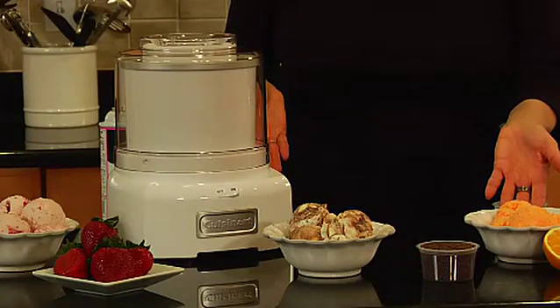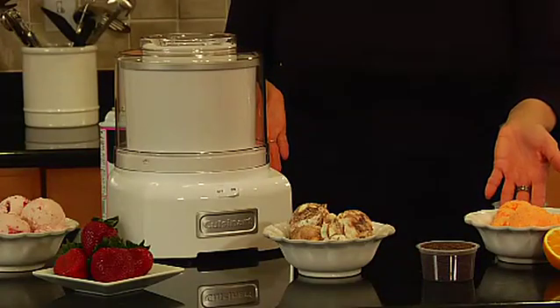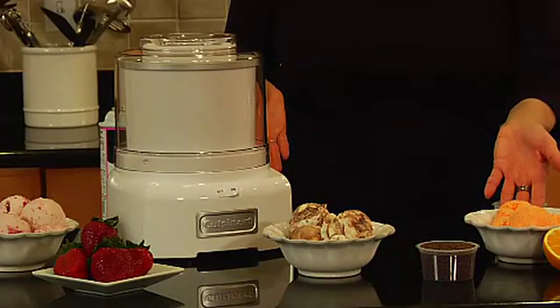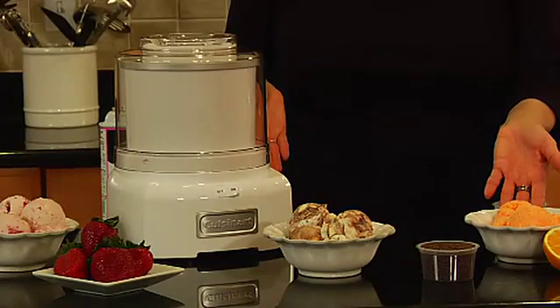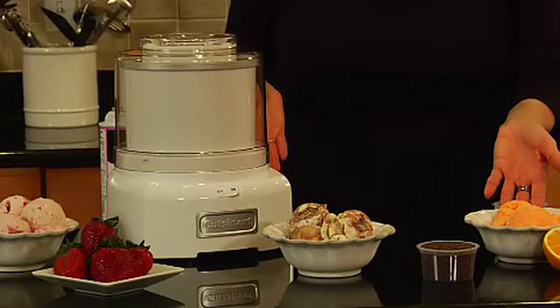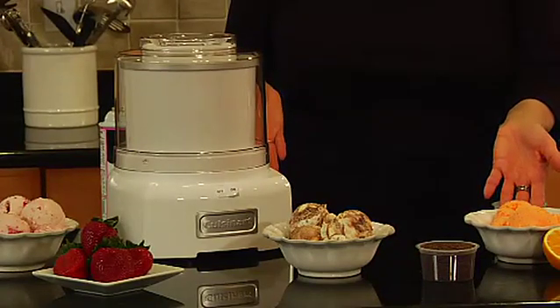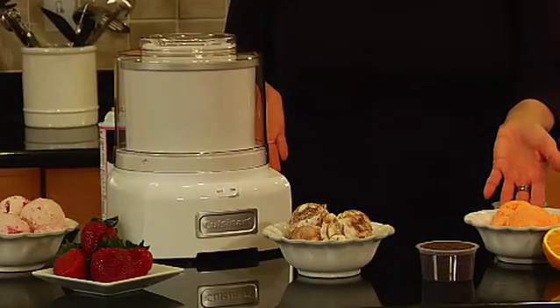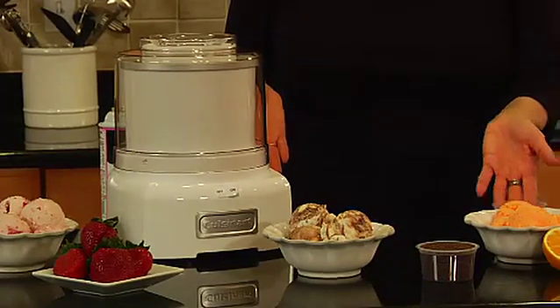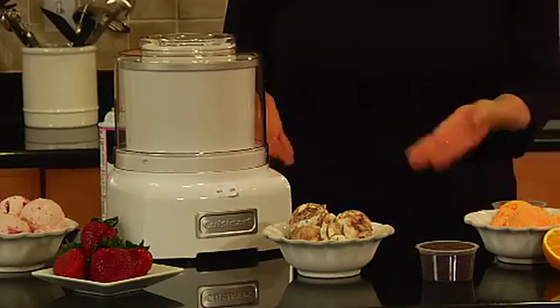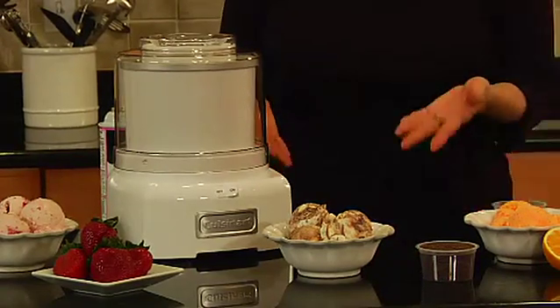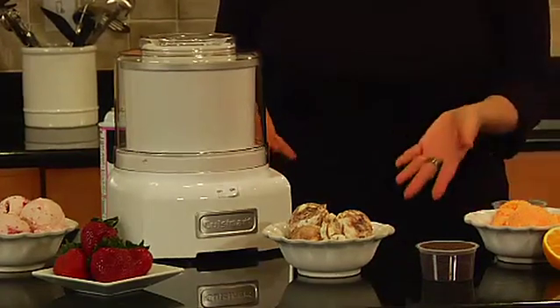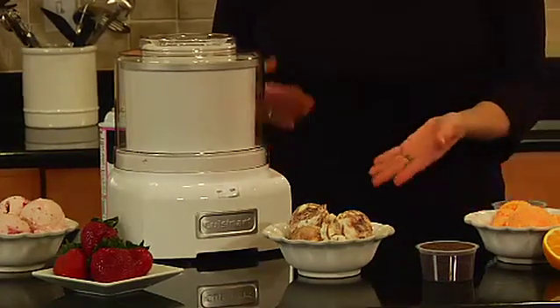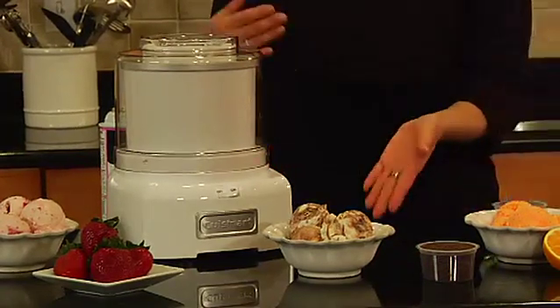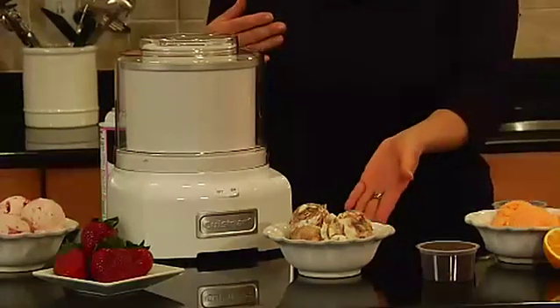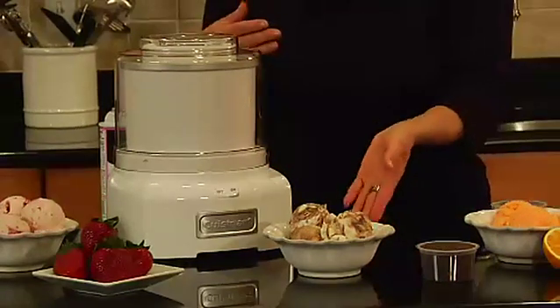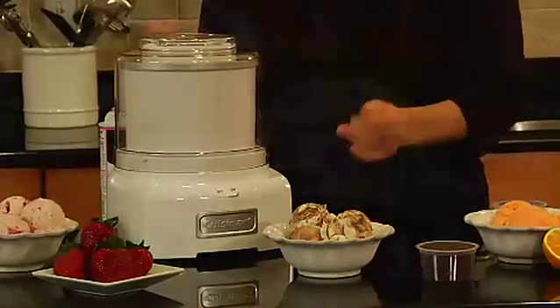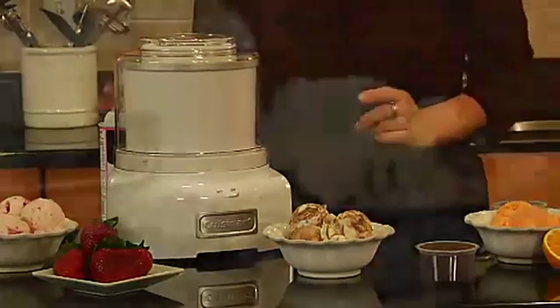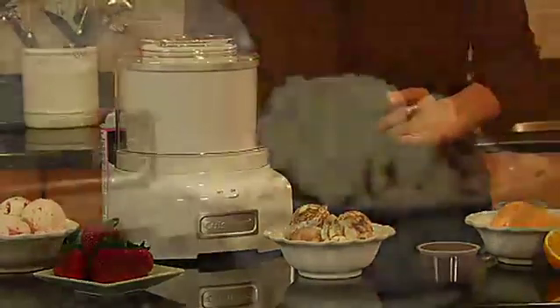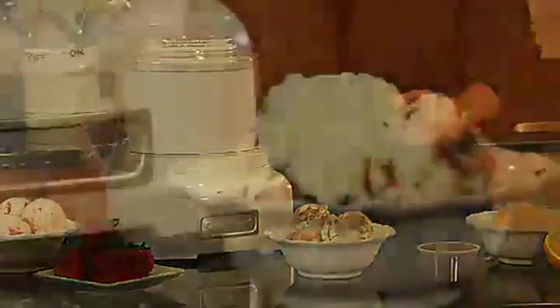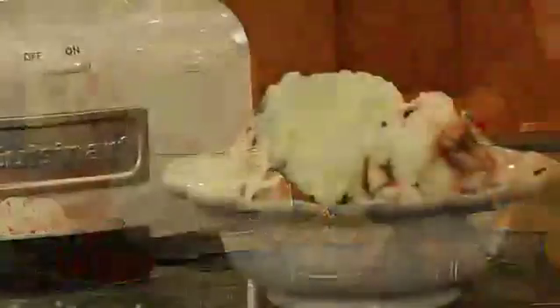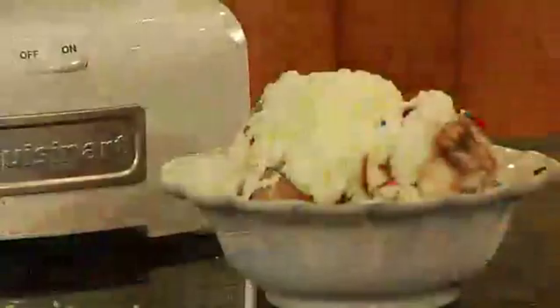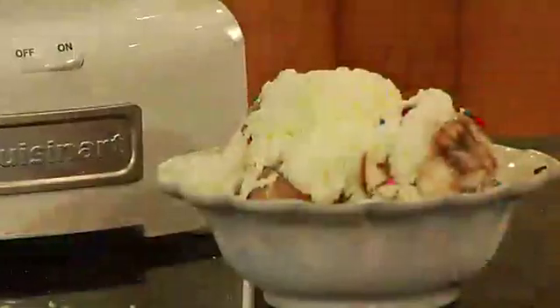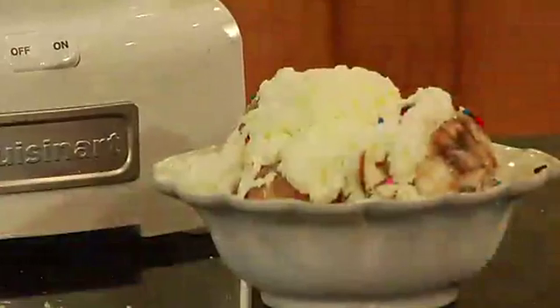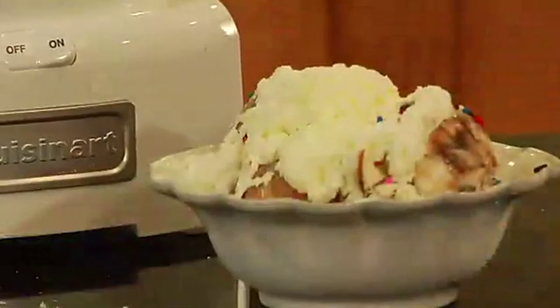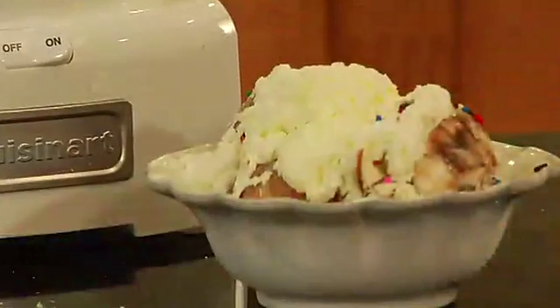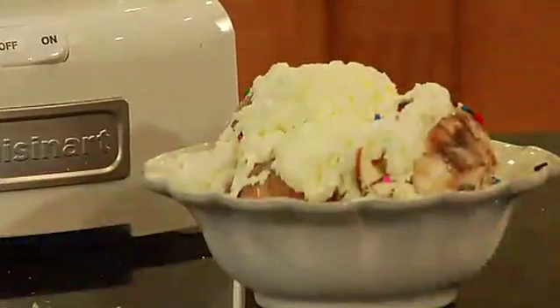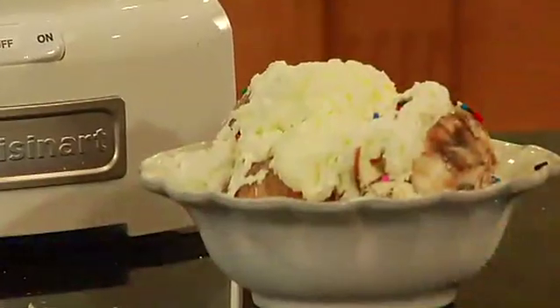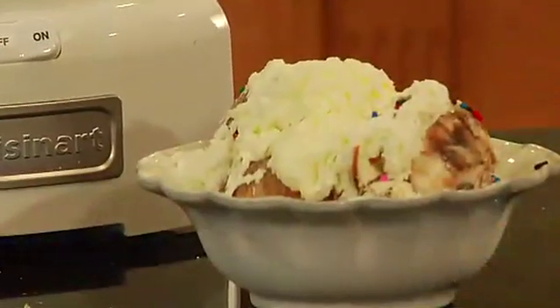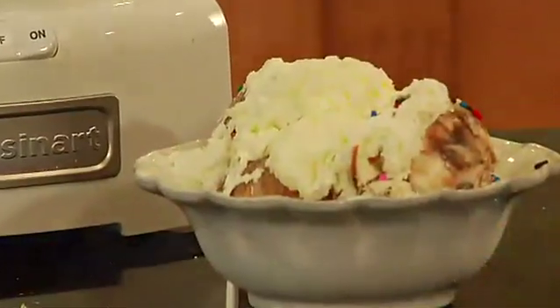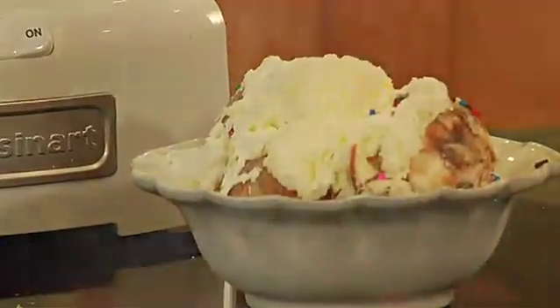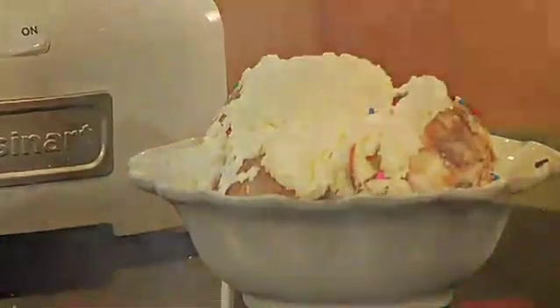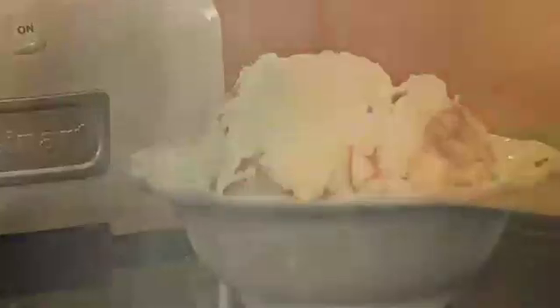It makes a great sherbet, sorbet, and ice cream. This is Cuisinart's frozen yogurt, ice cream, and sorbet maker.